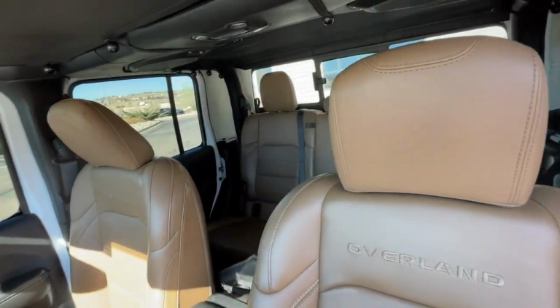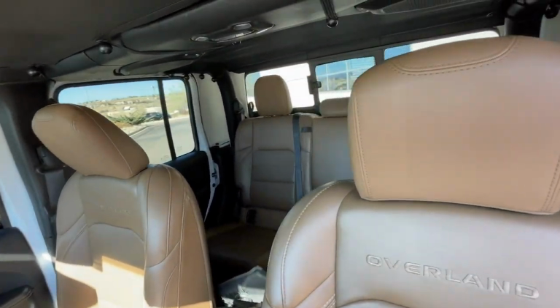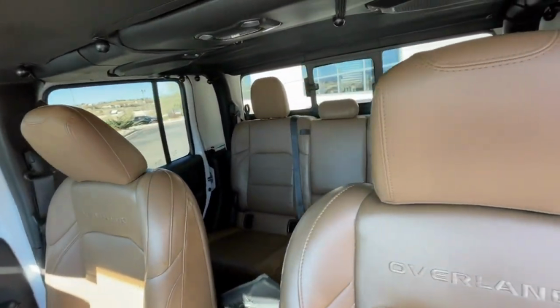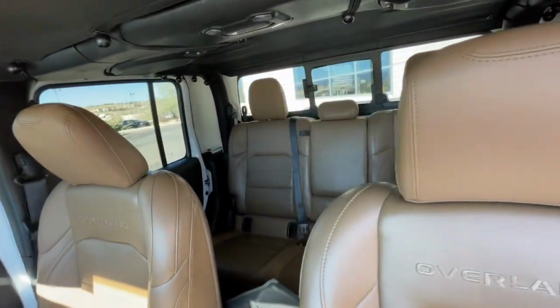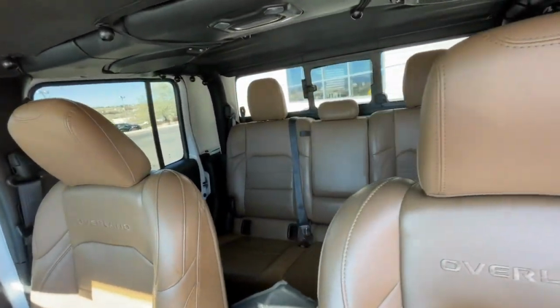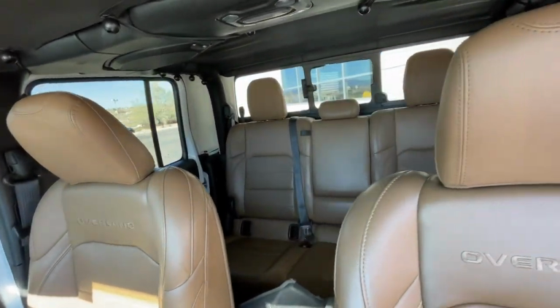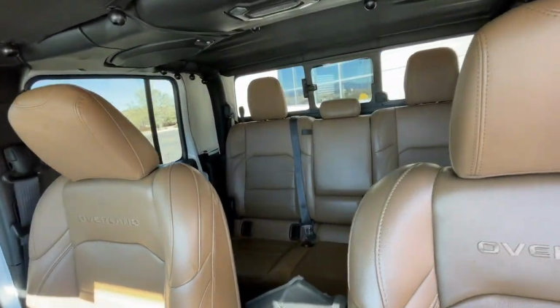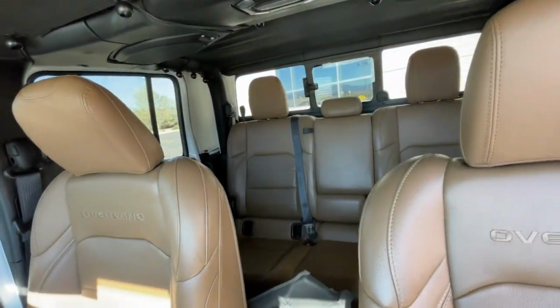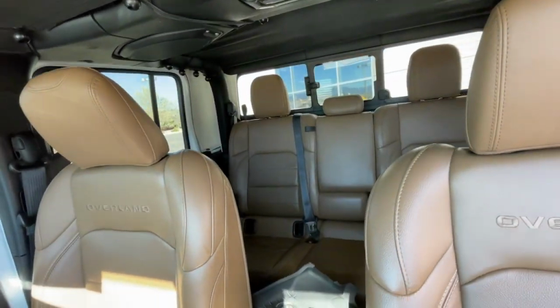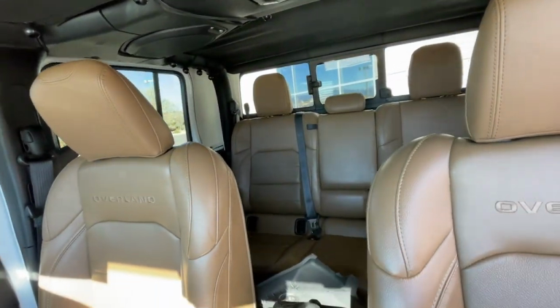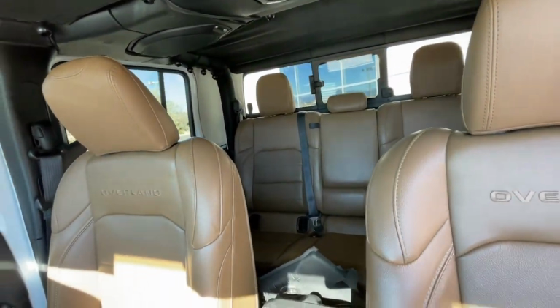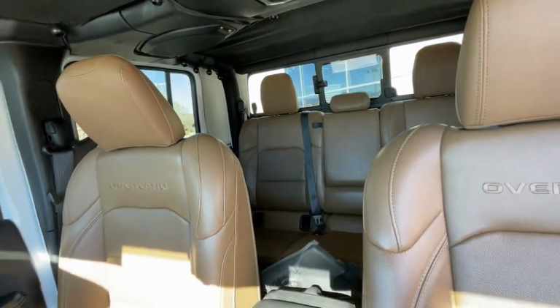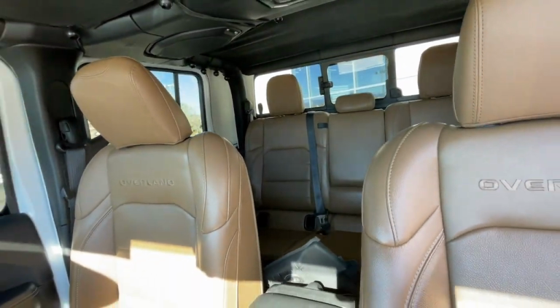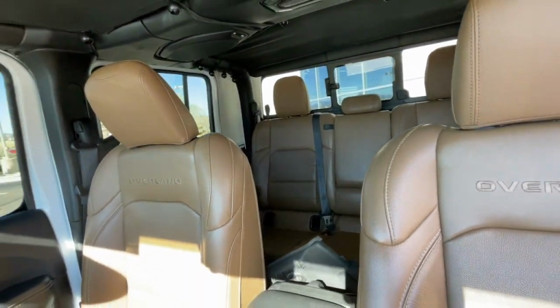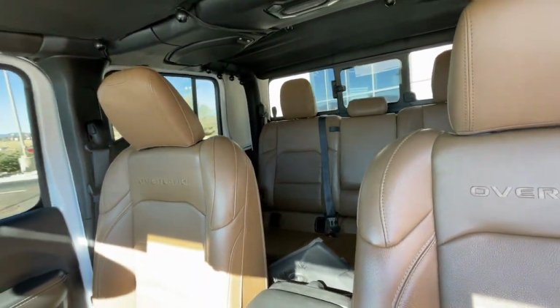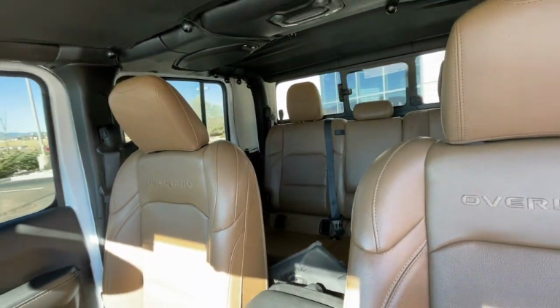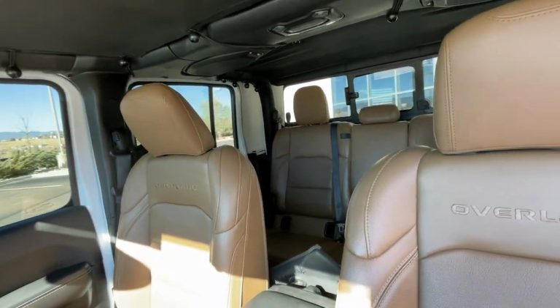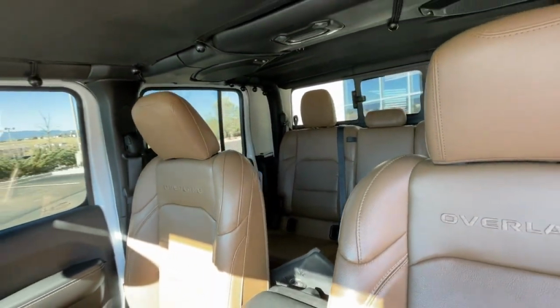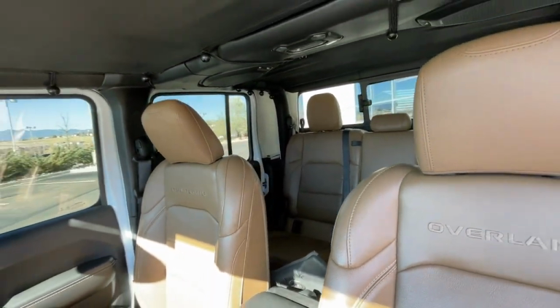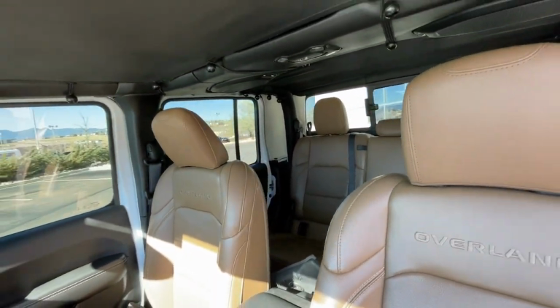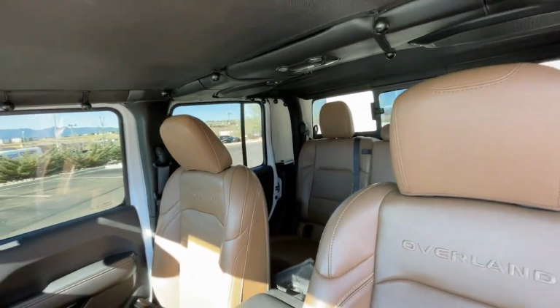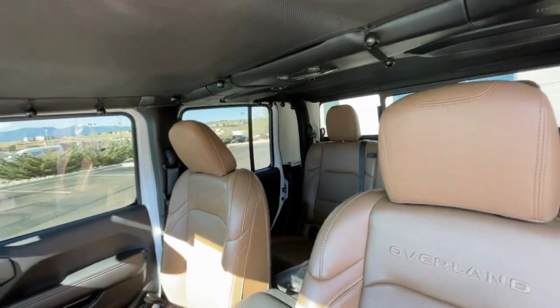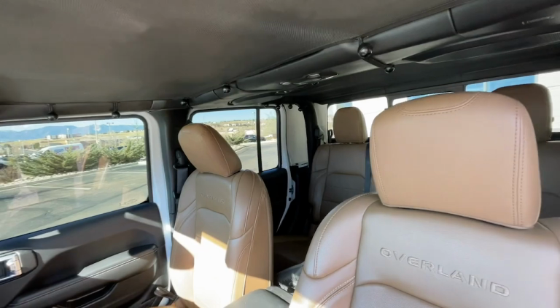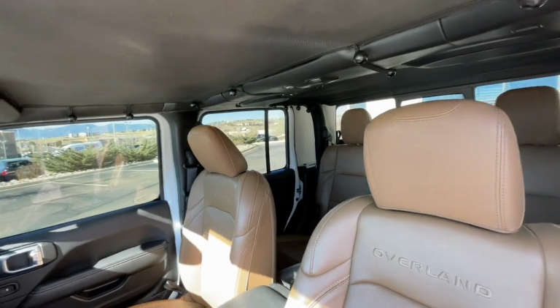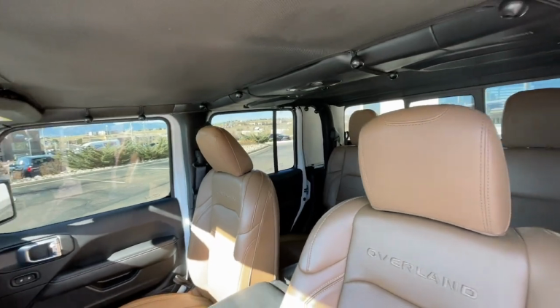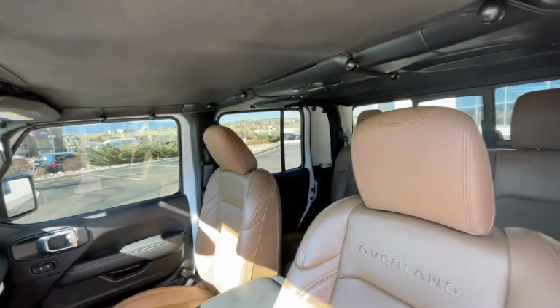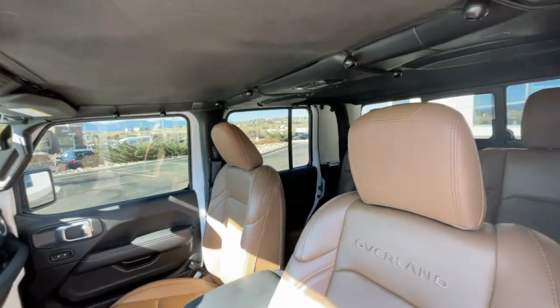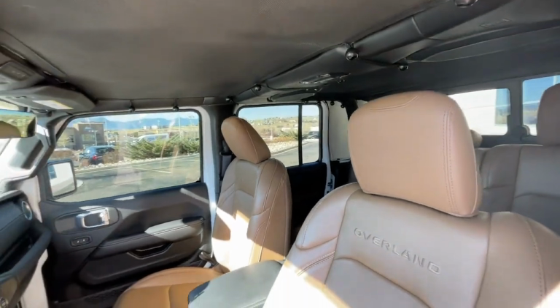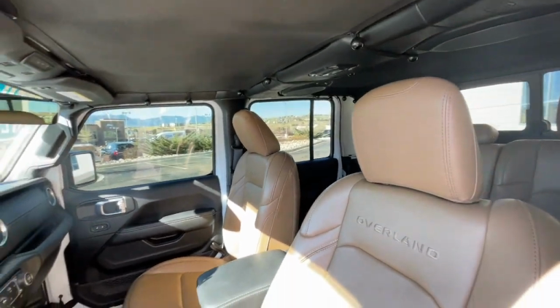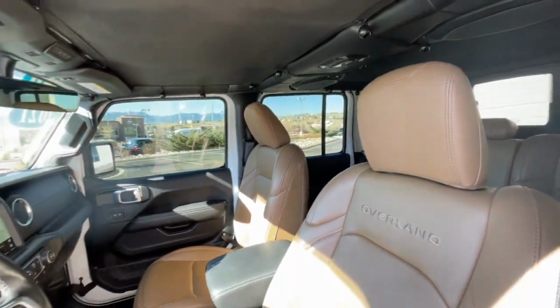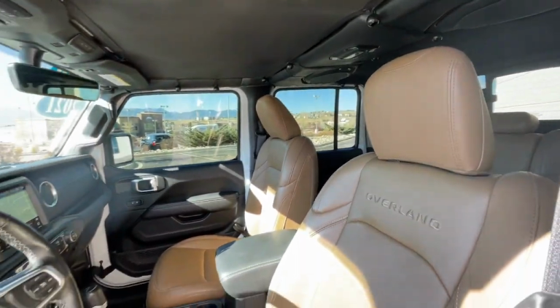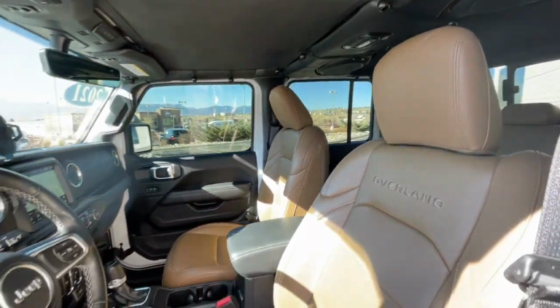Fog lamps, backup camera, heated mirrors, remote engine start, bed liner.